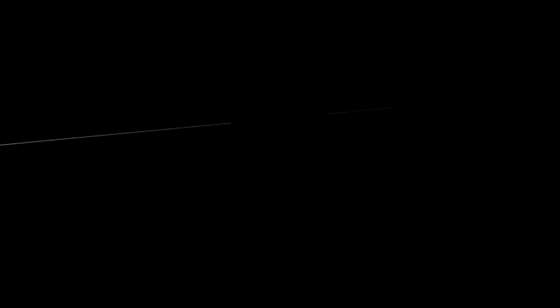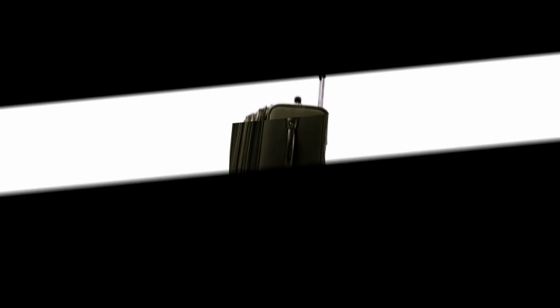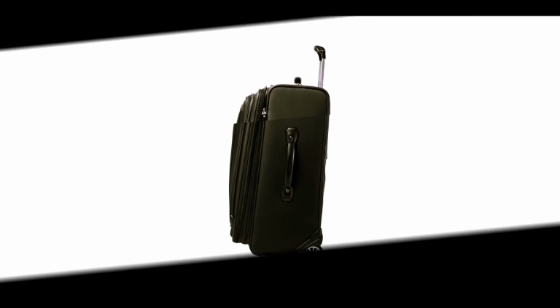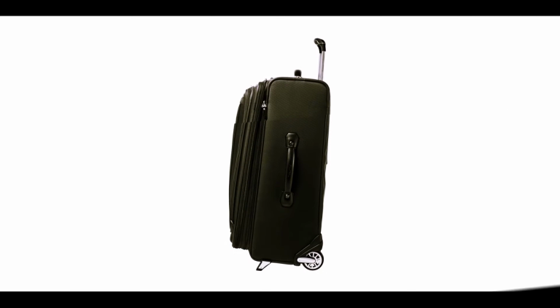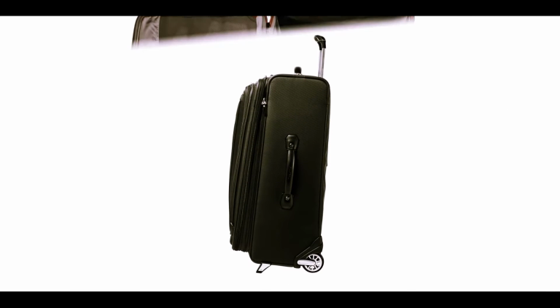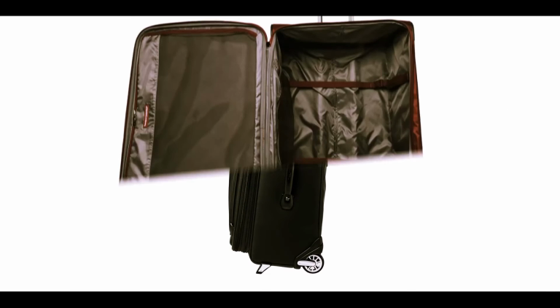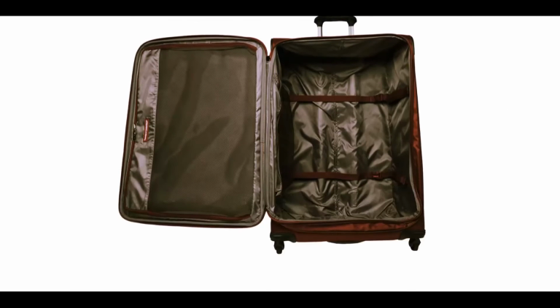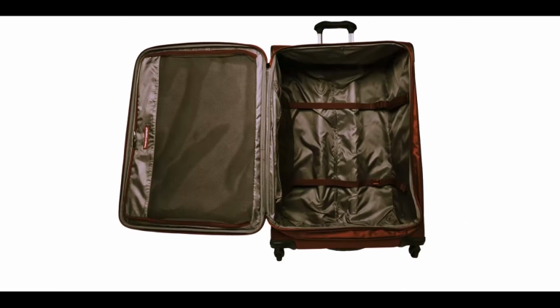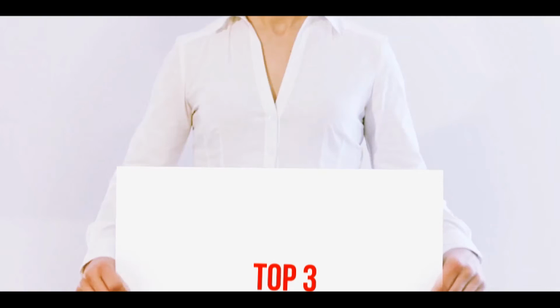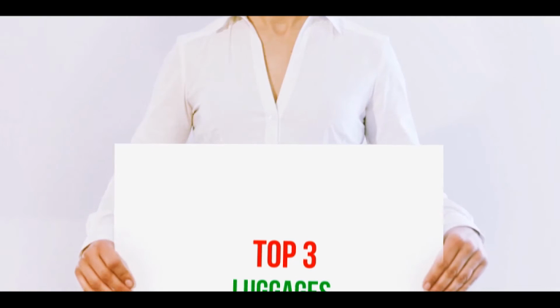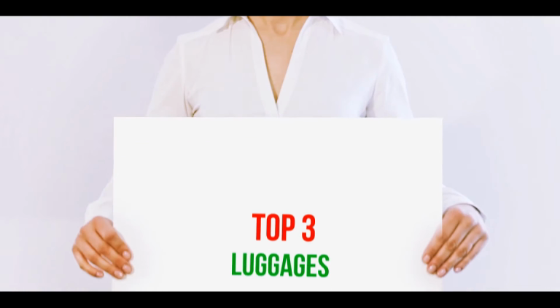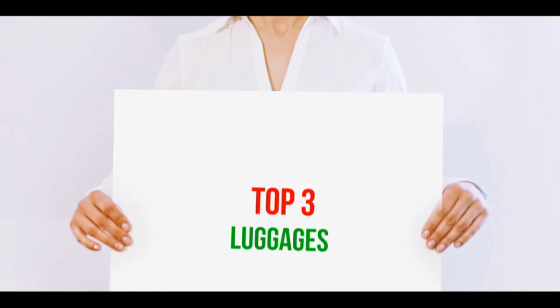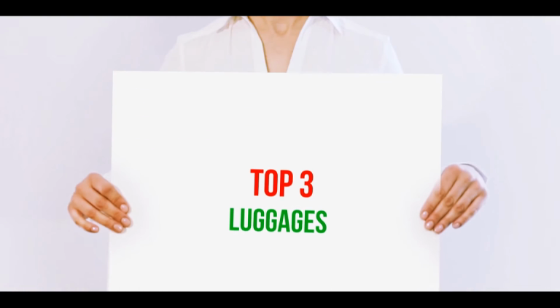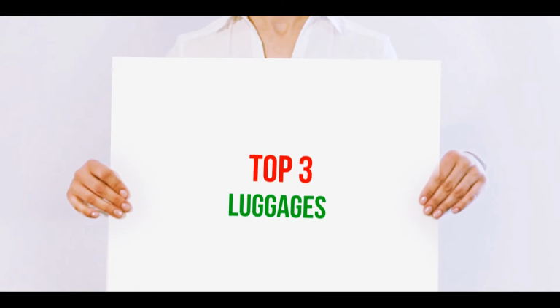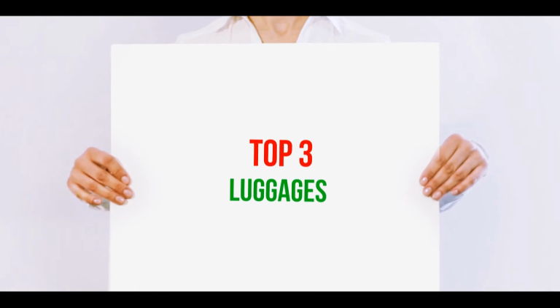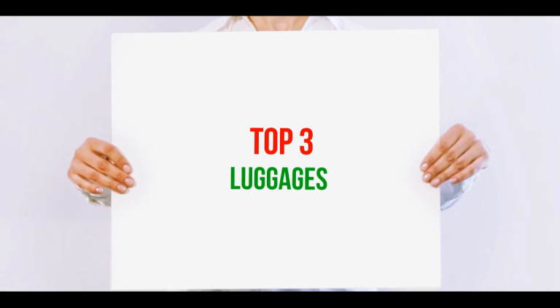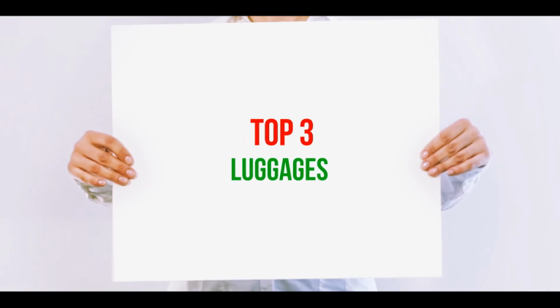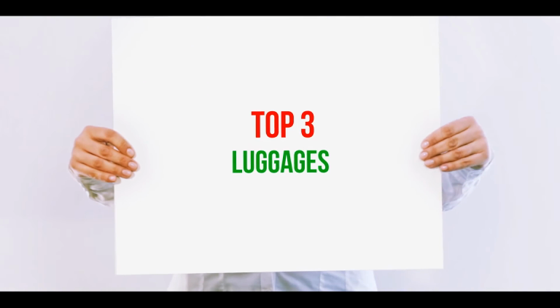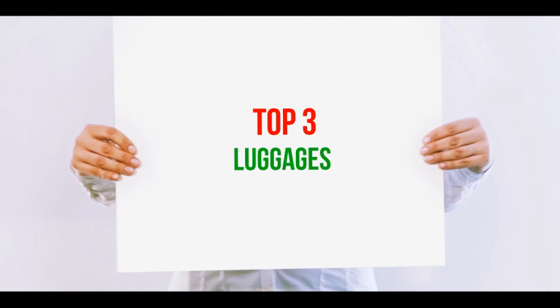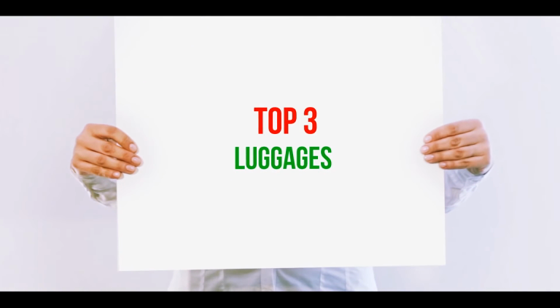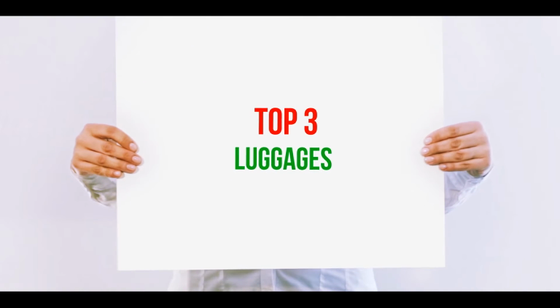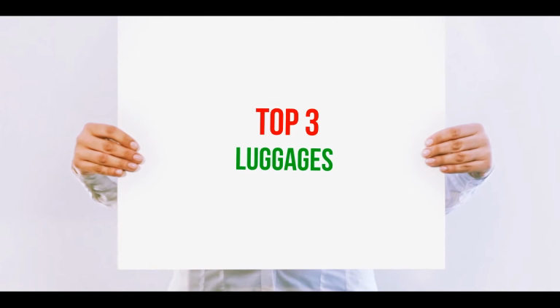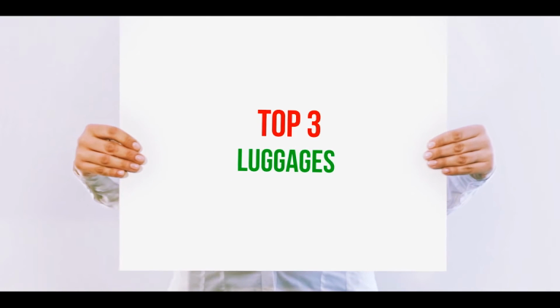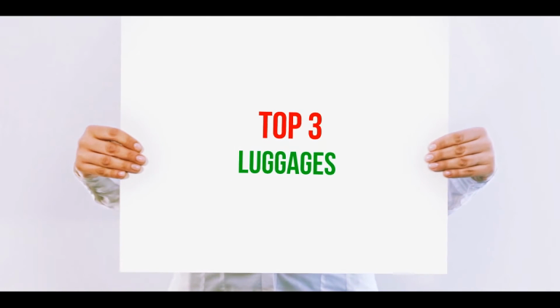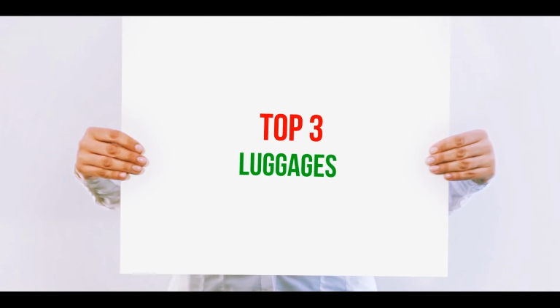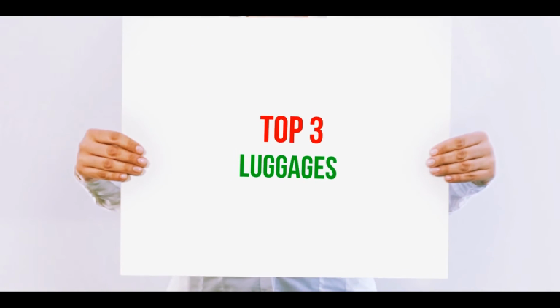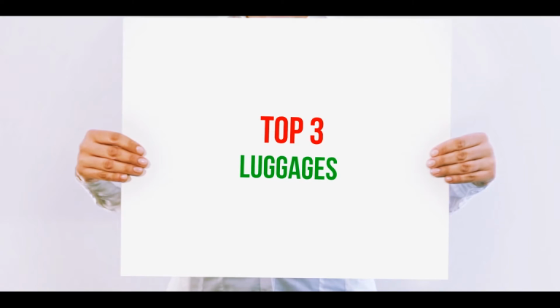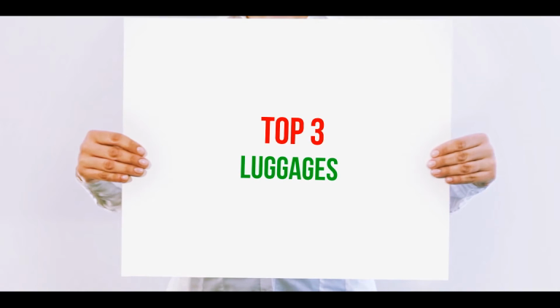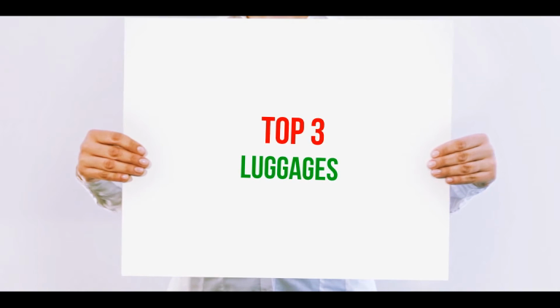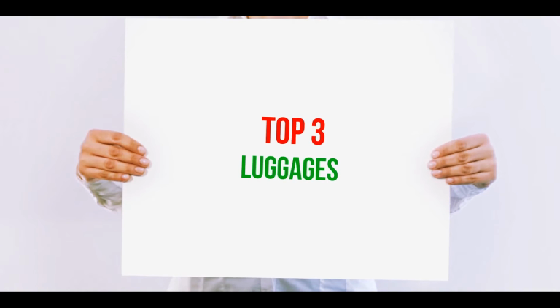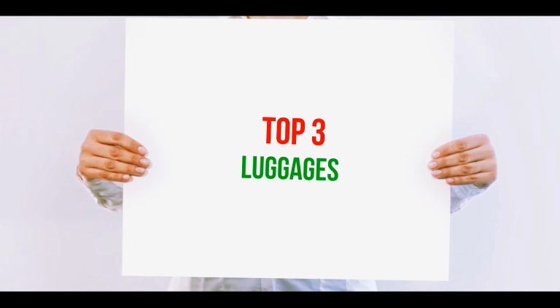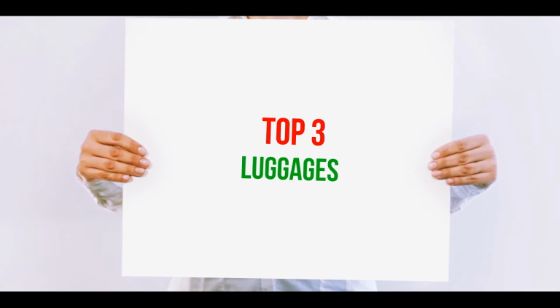Hi guys, welcome back to my channel. In today's video, we're gonna check out the top three best luggages.